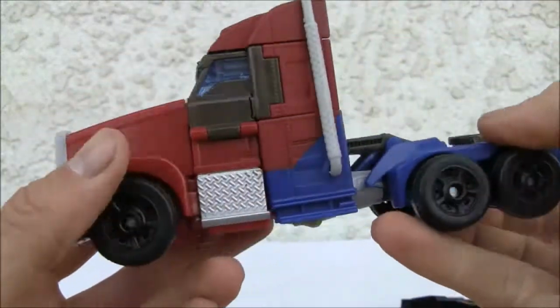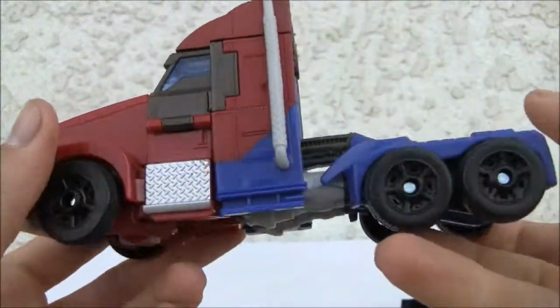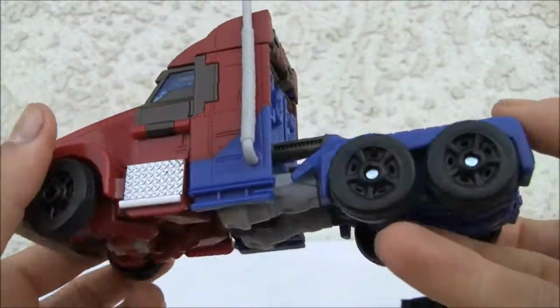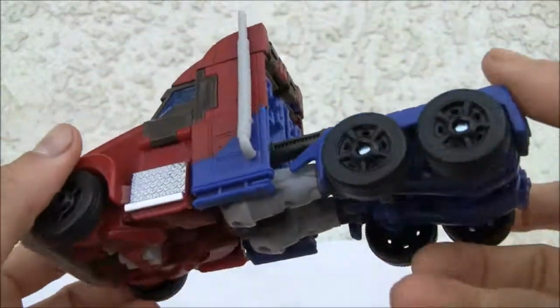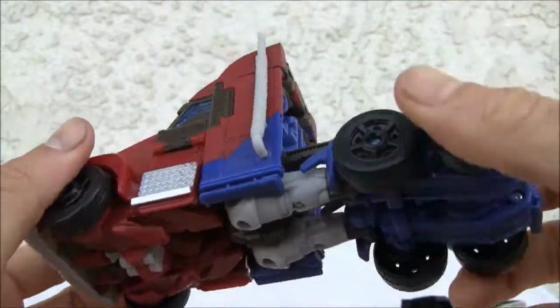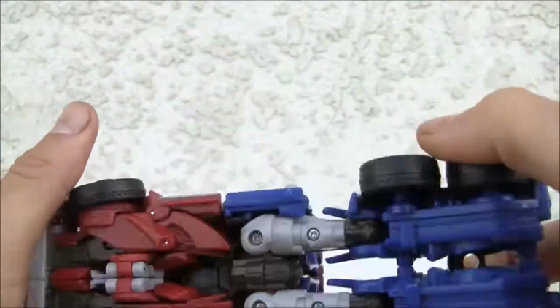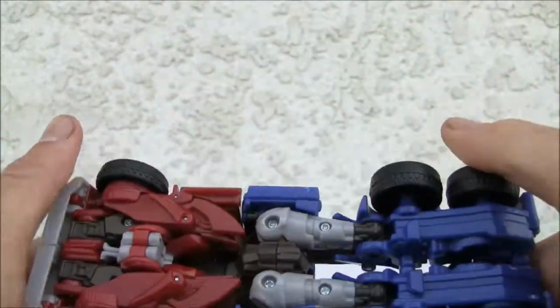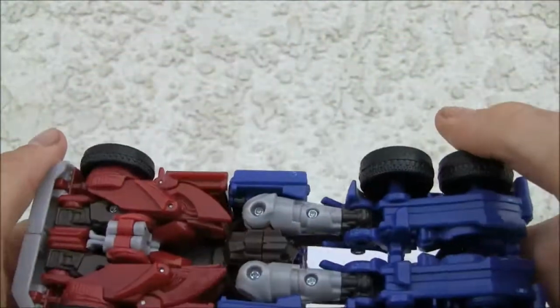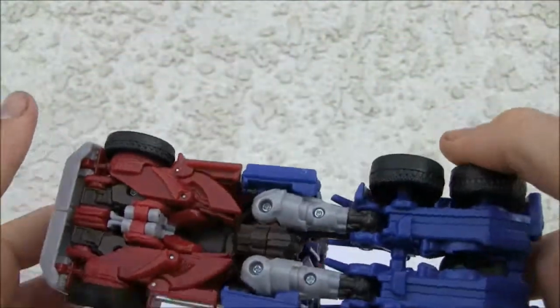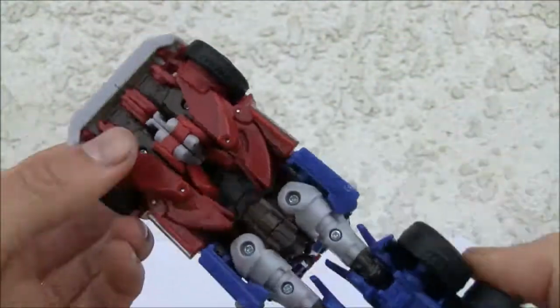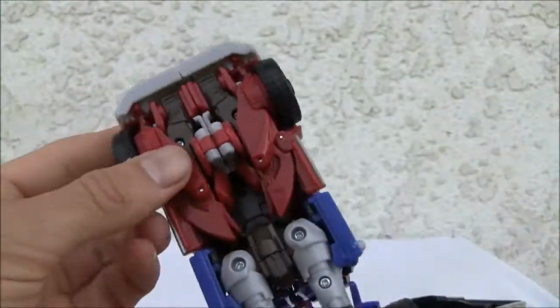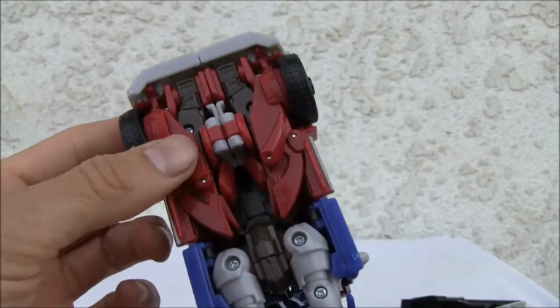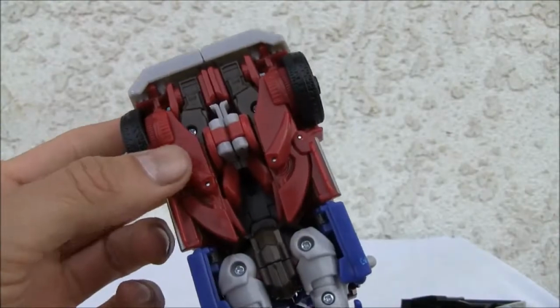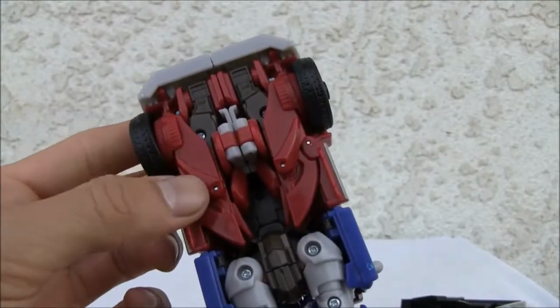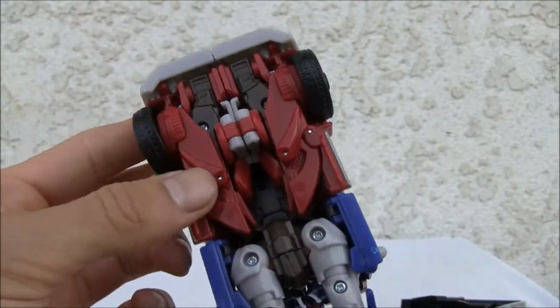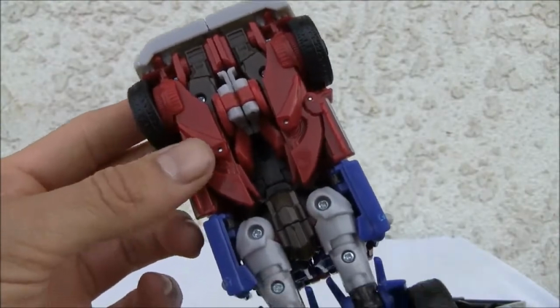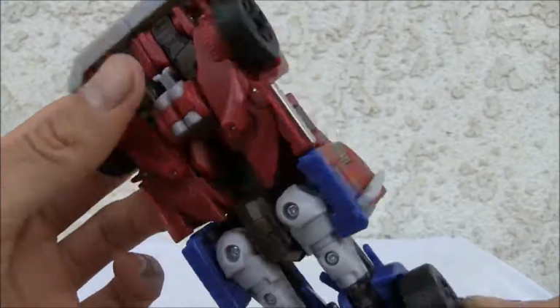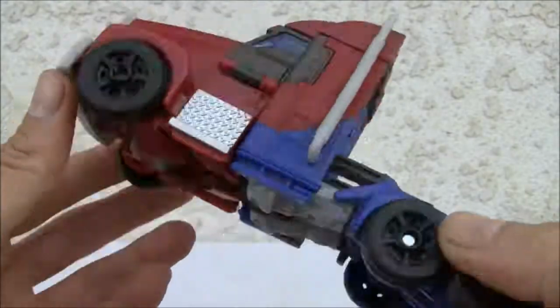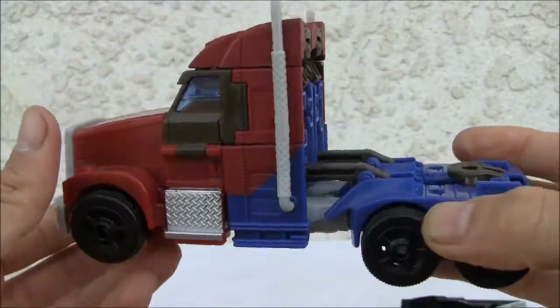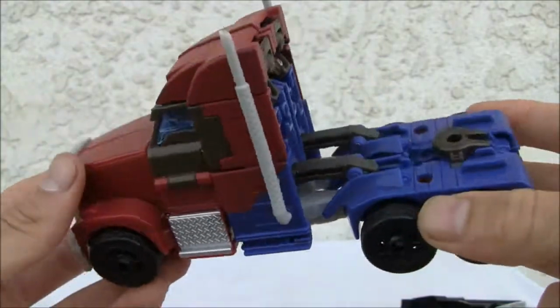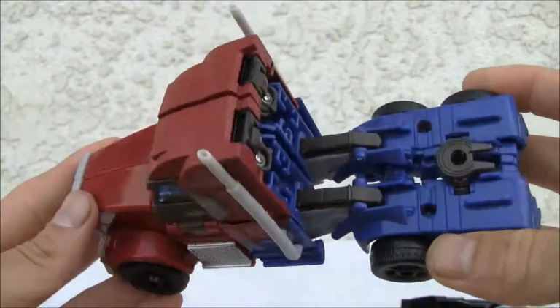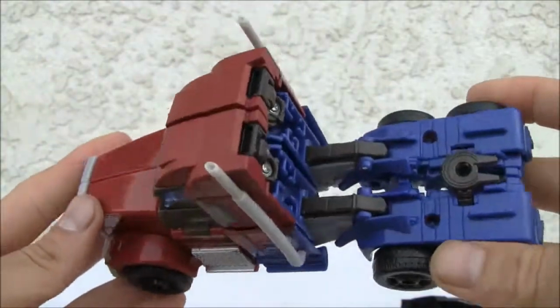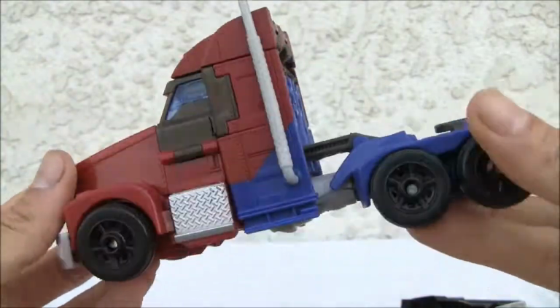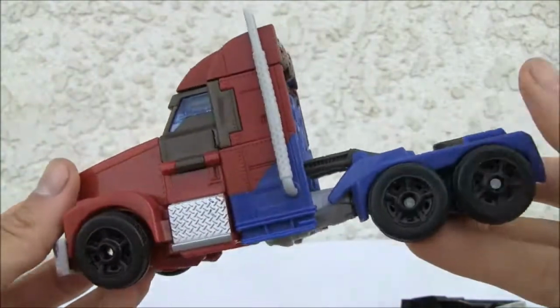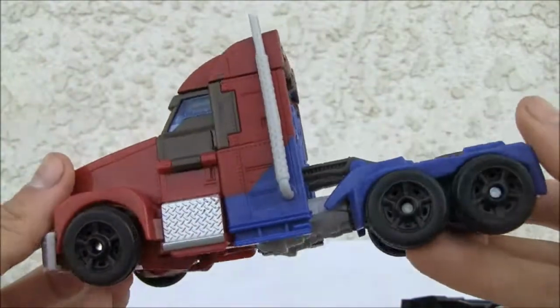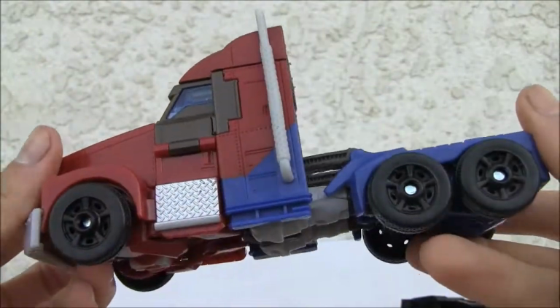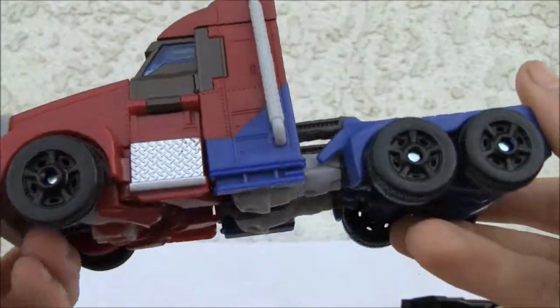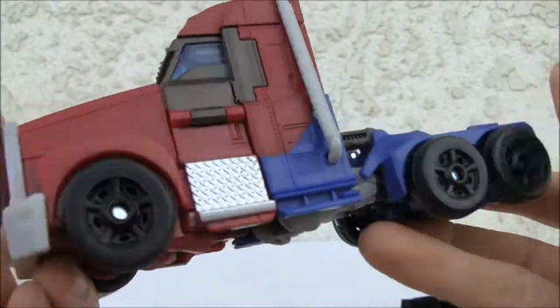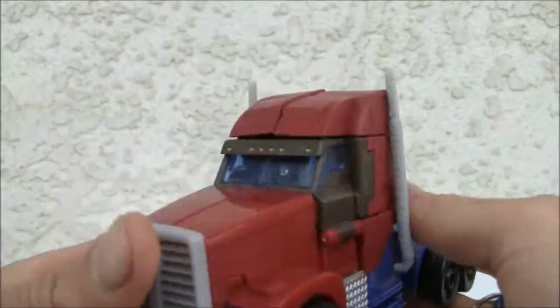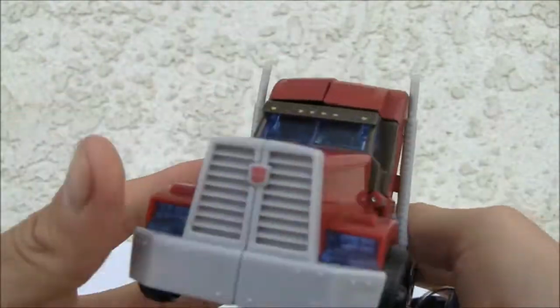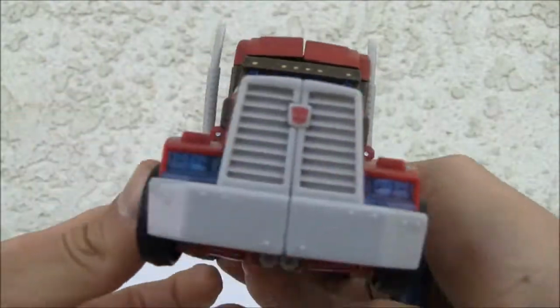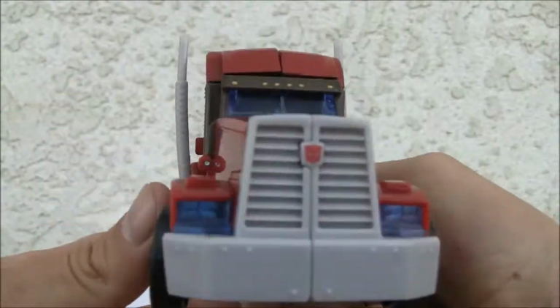Pretty decent for cab size — hides a lot of the parts well. Seven out of ten for this mode.